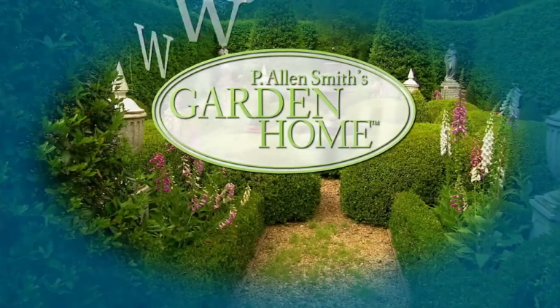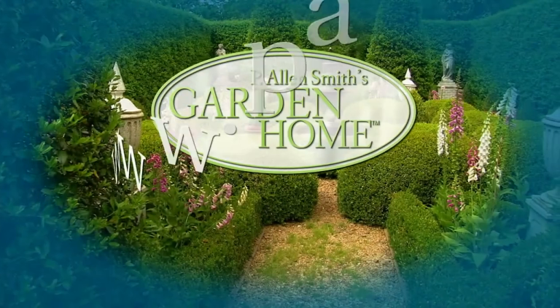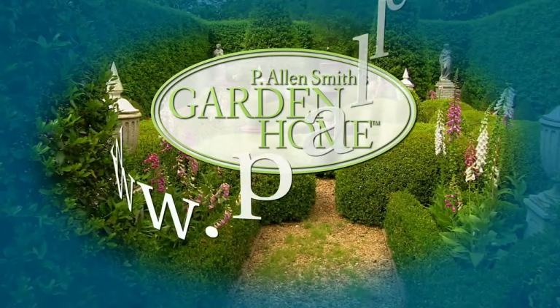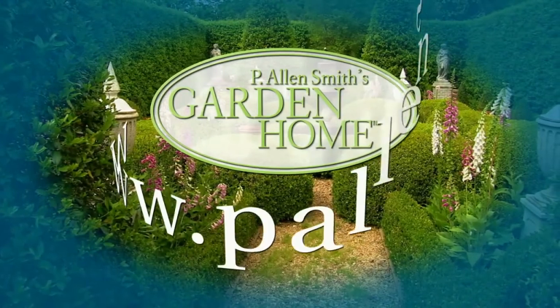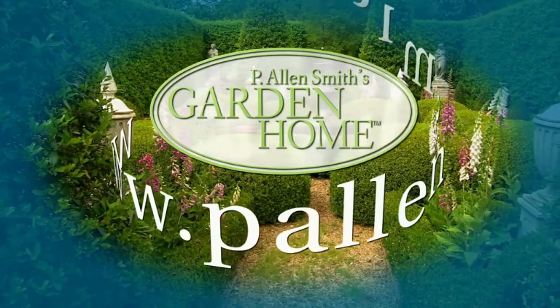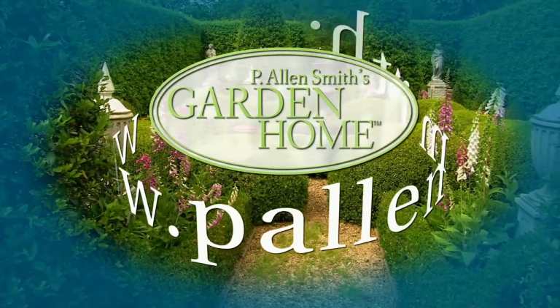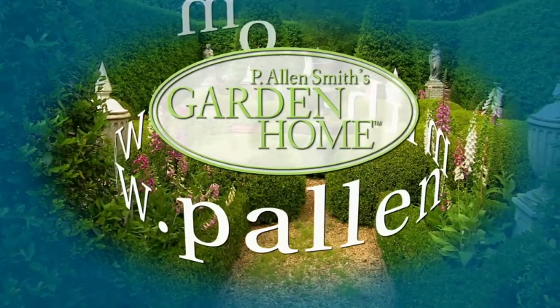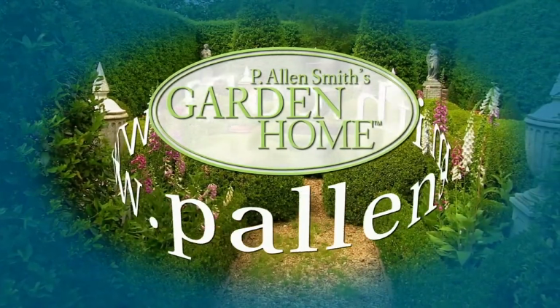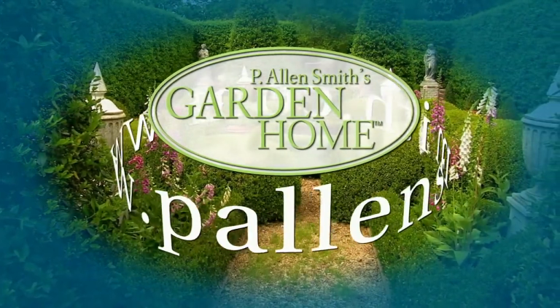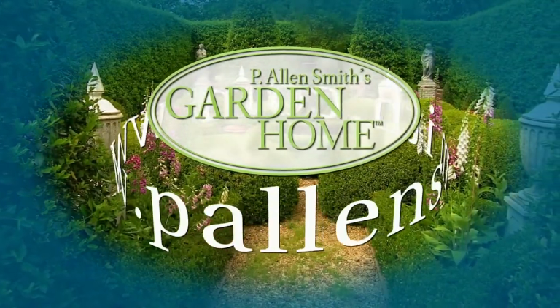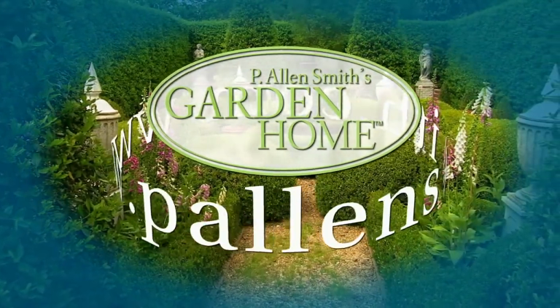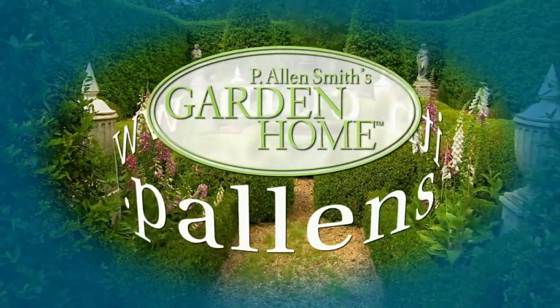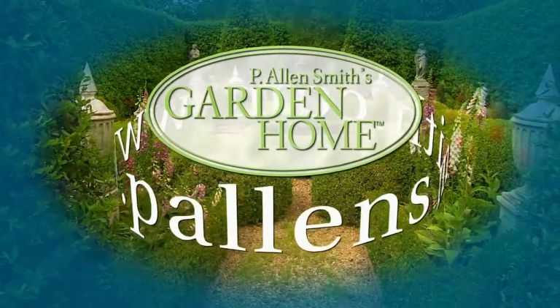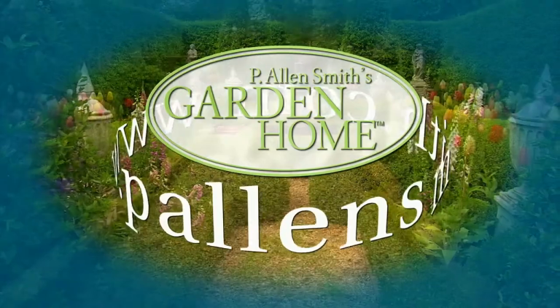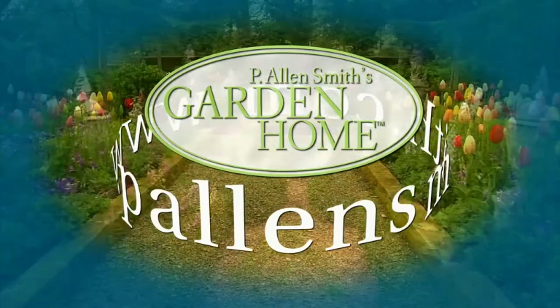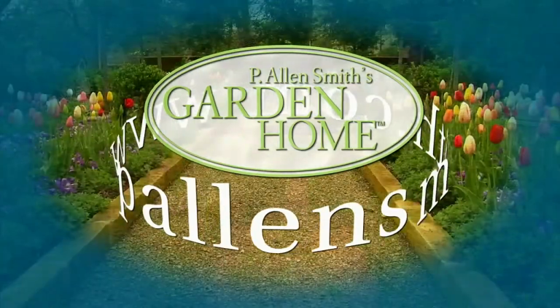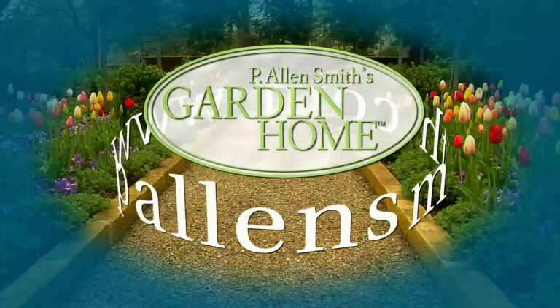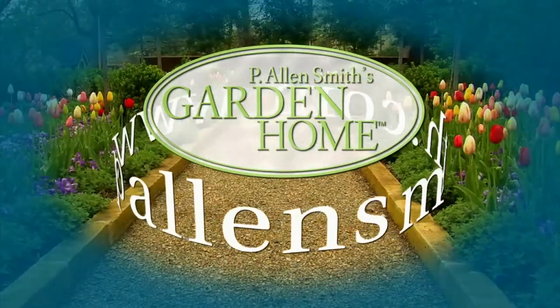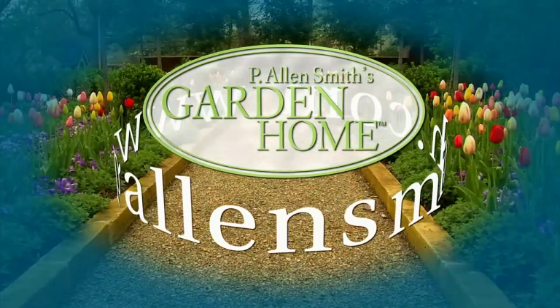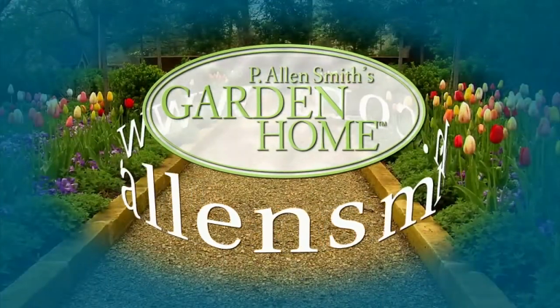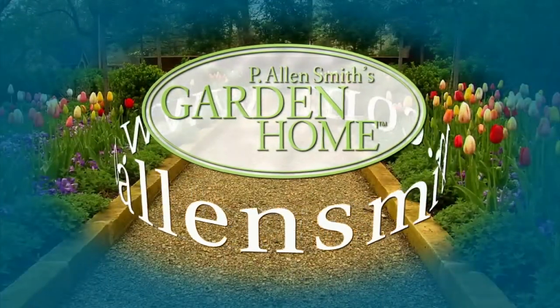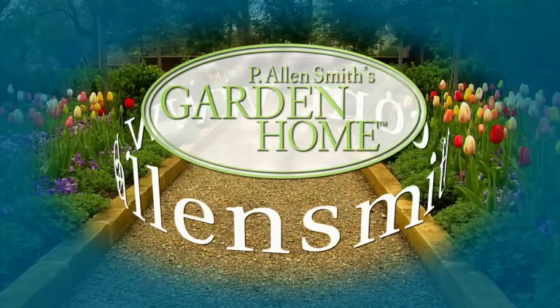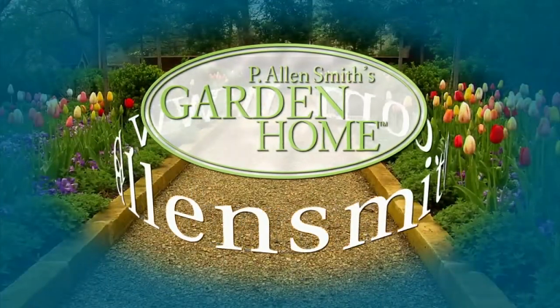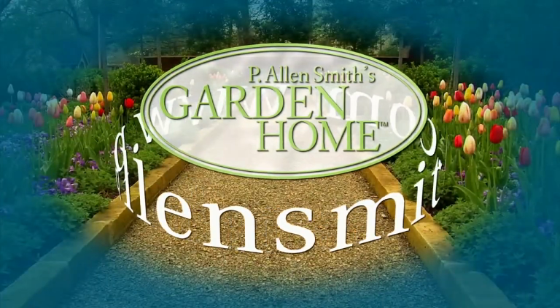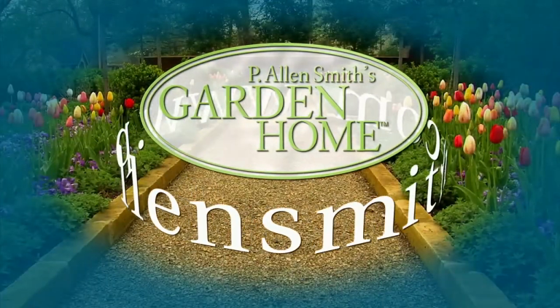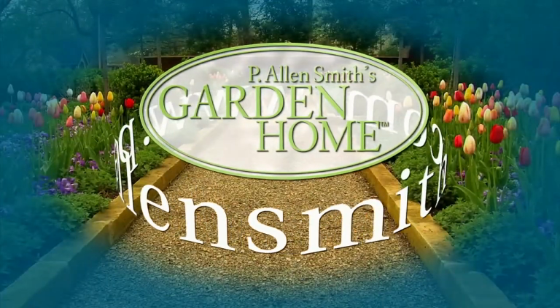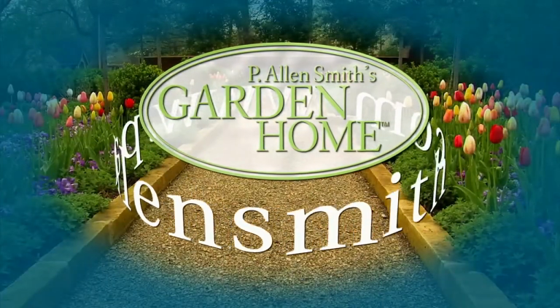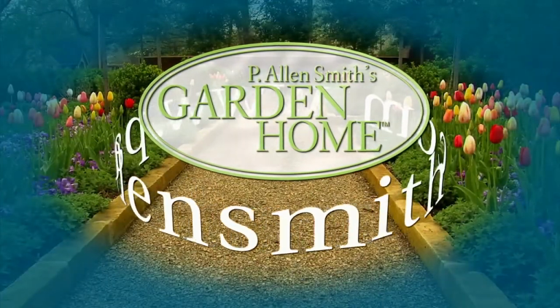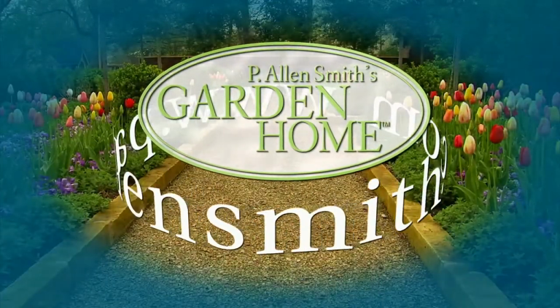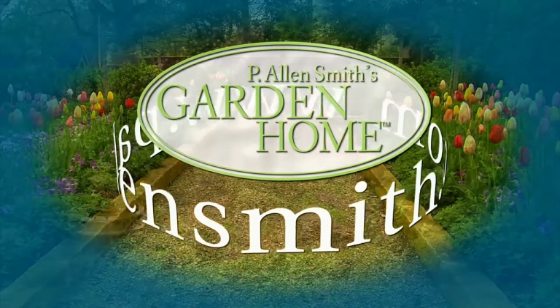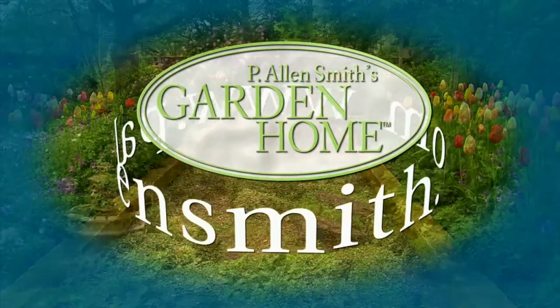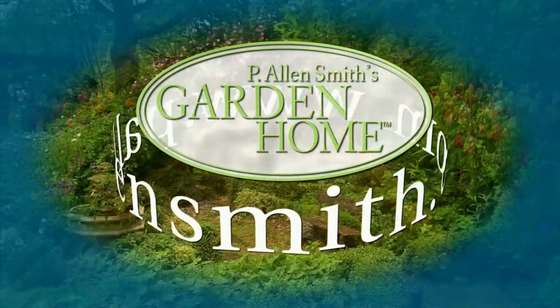More information about today's topic and other topics covered in this series can be found at plnsmith.com.